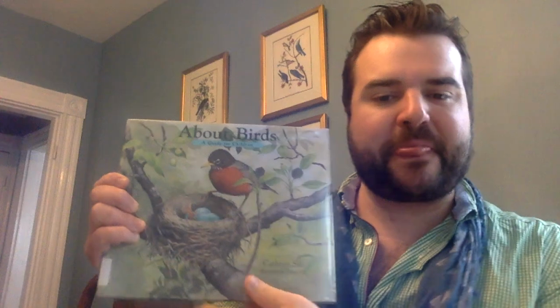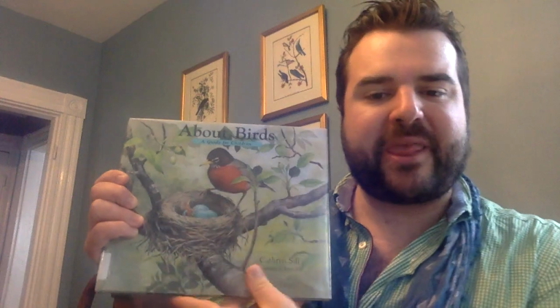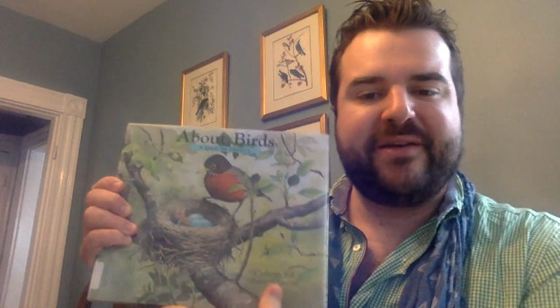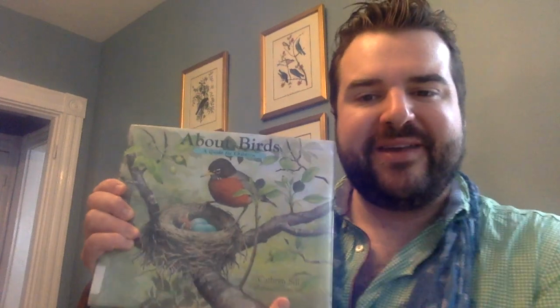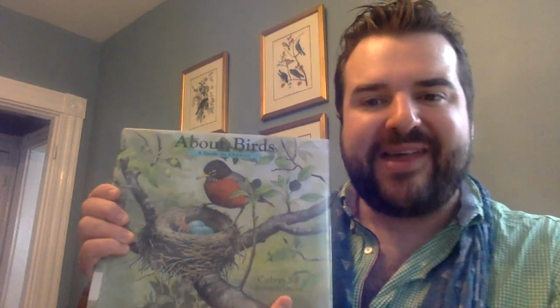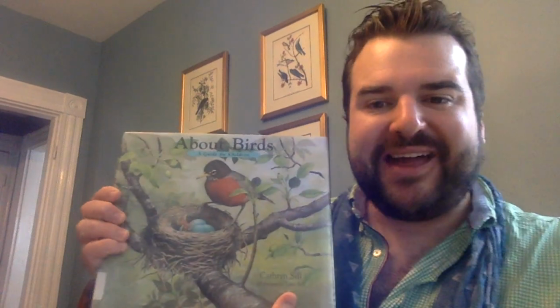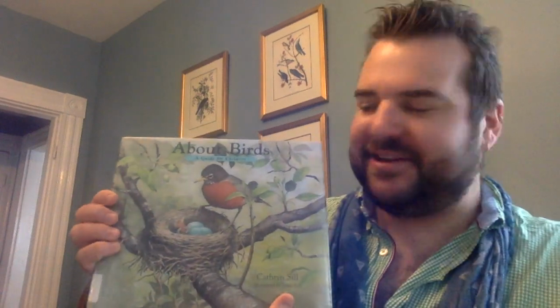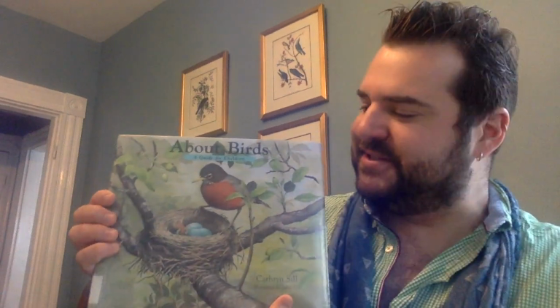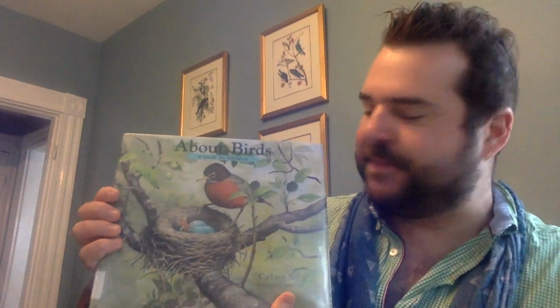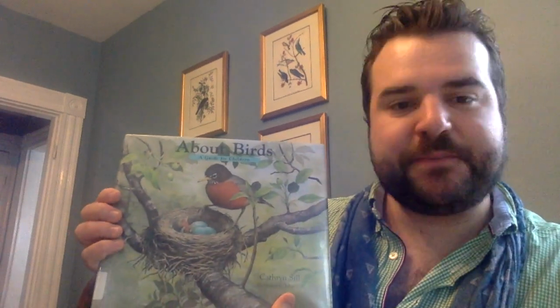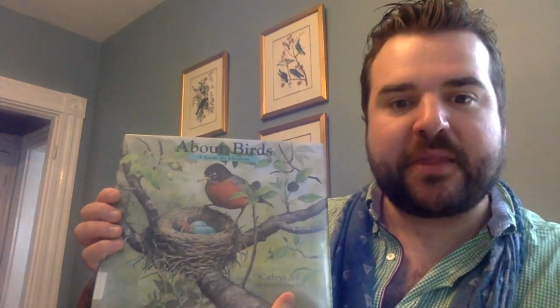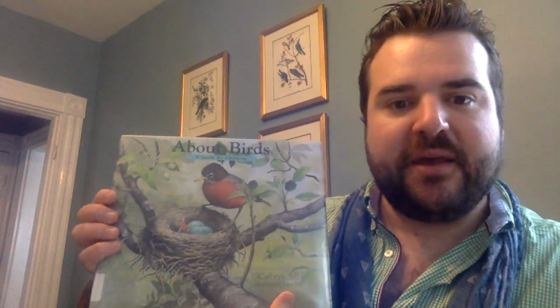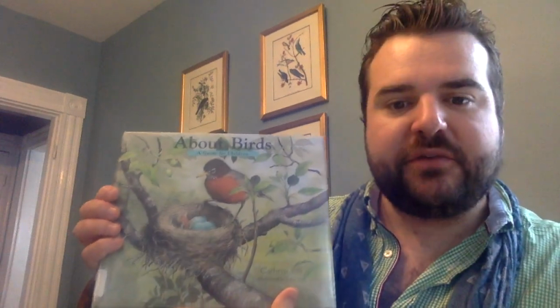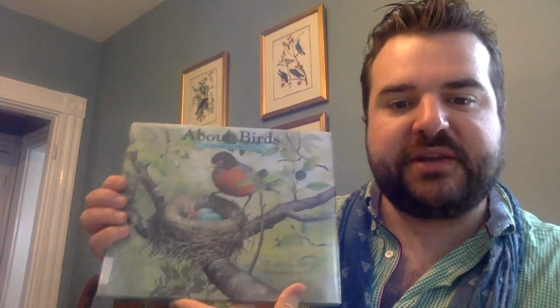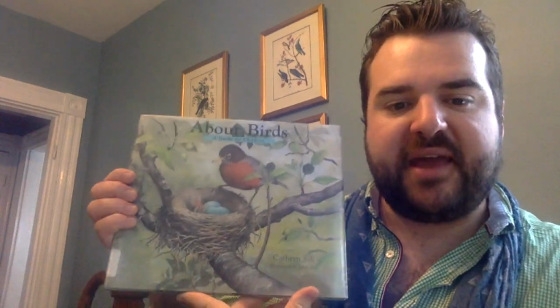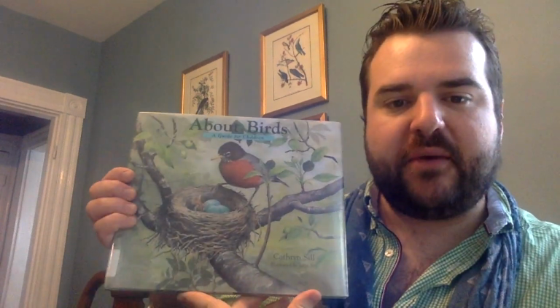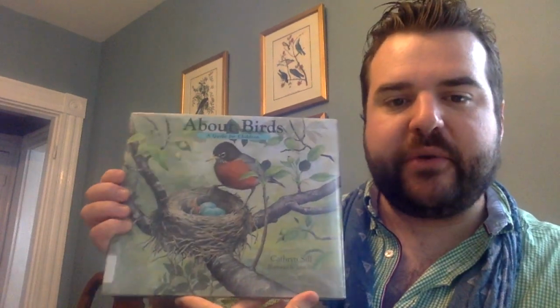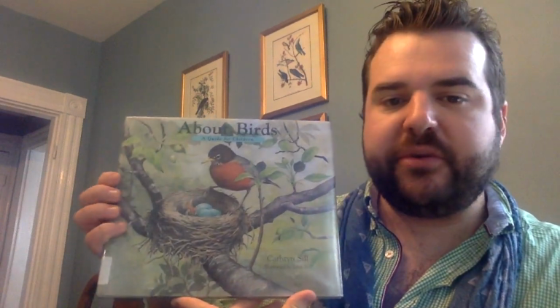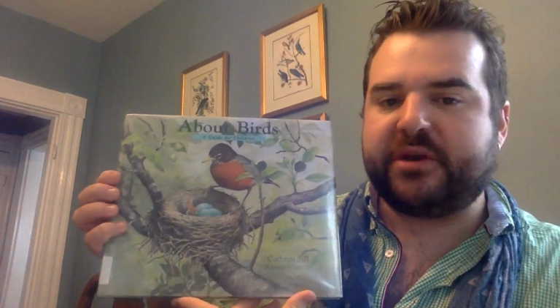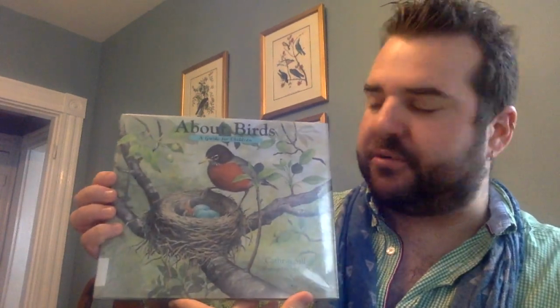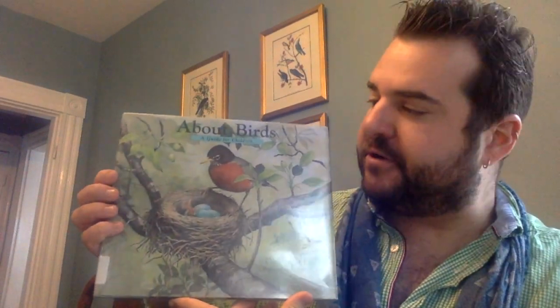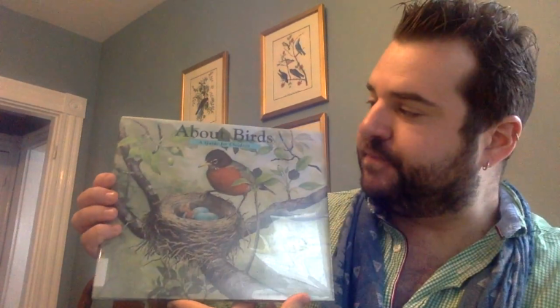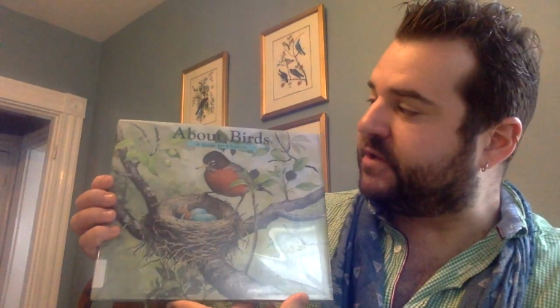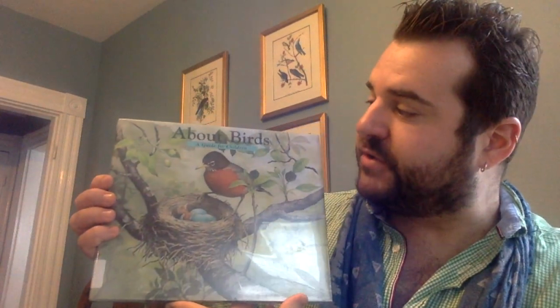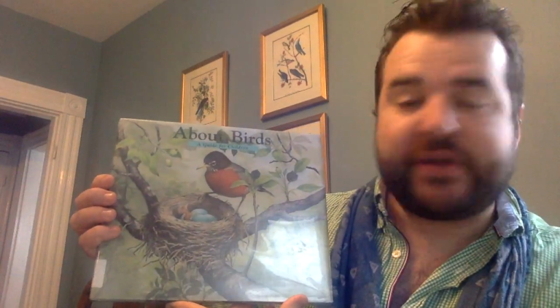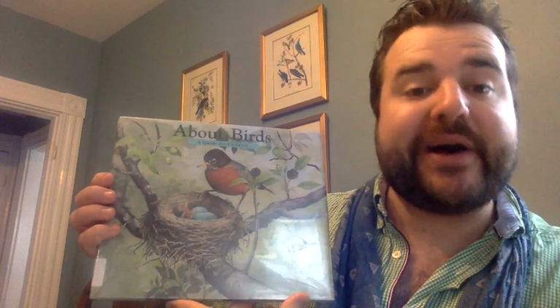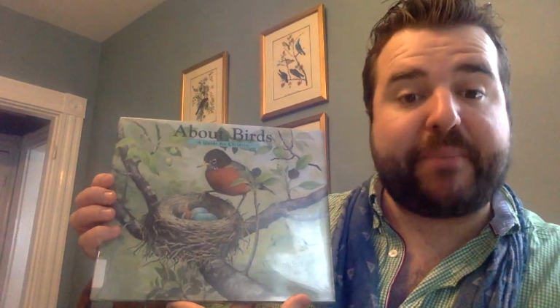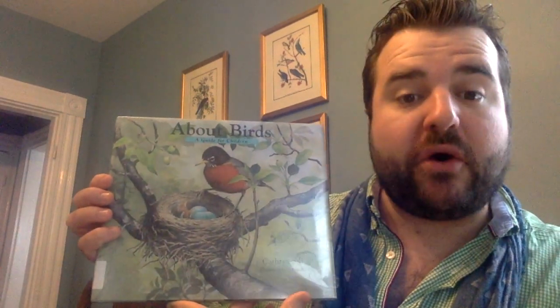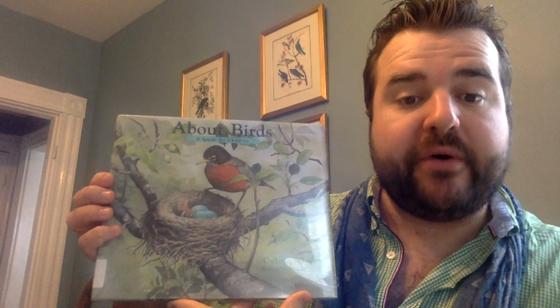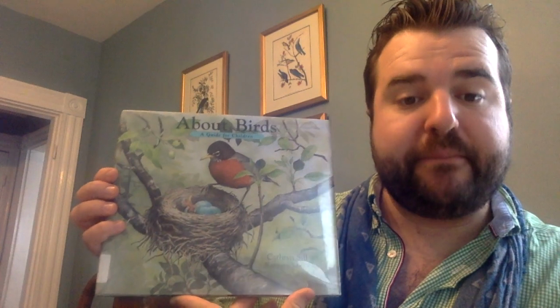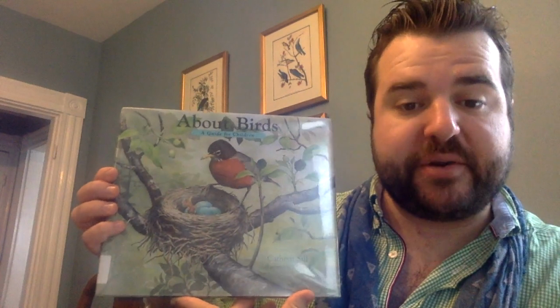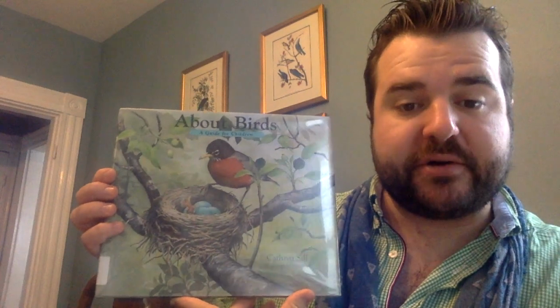Hi kids! So today we're going to read a book that's called About Birds.